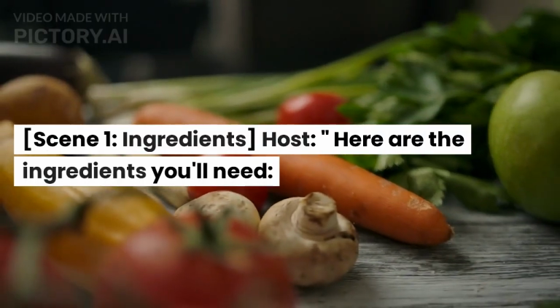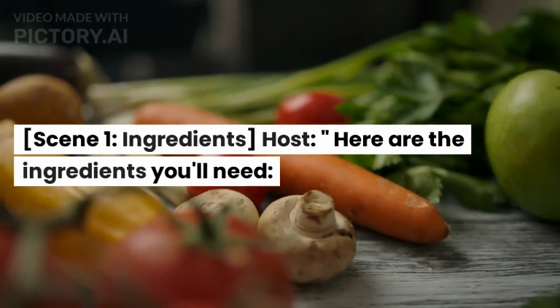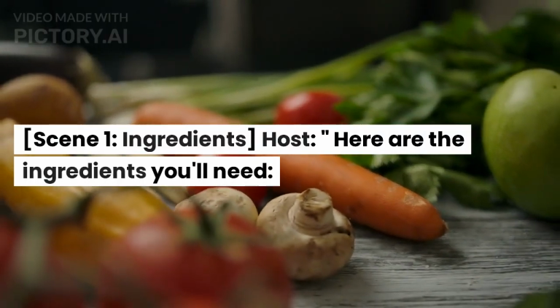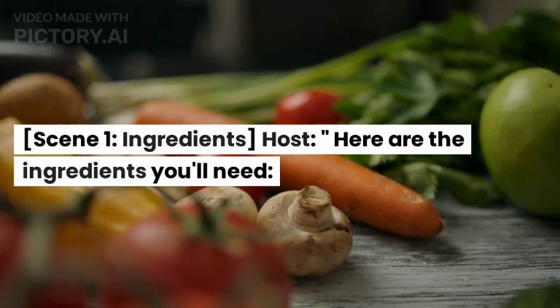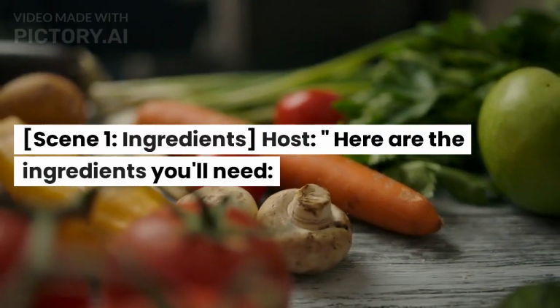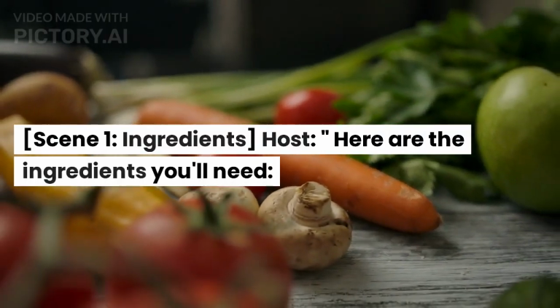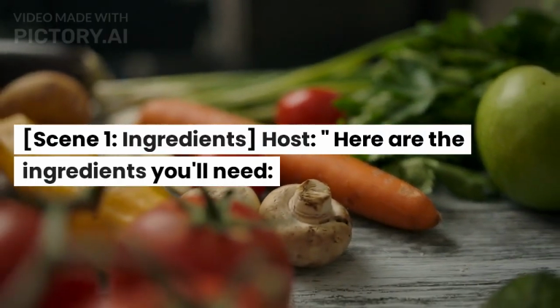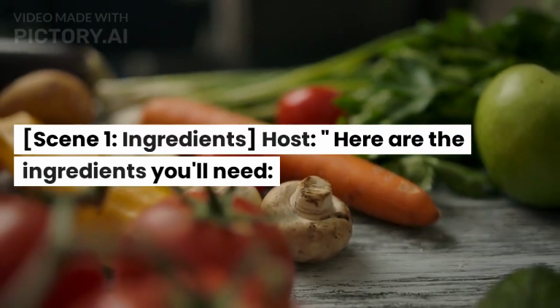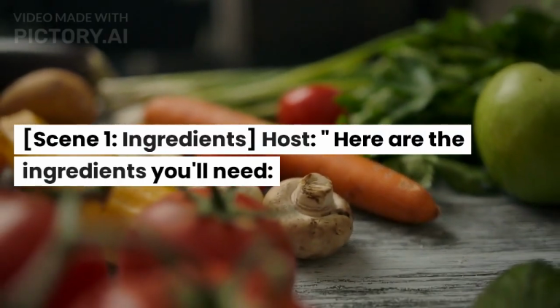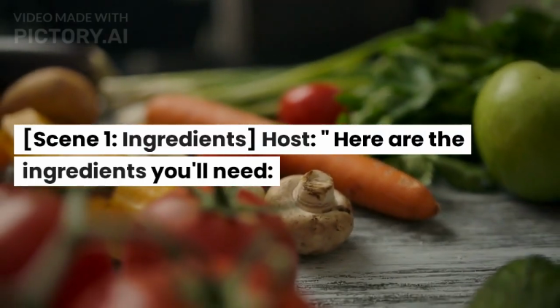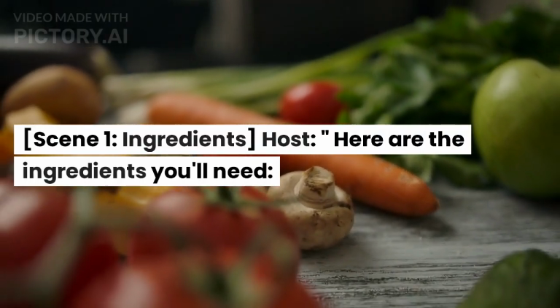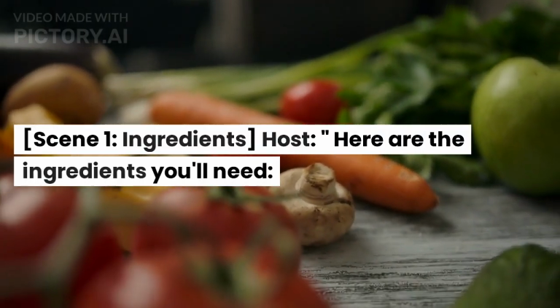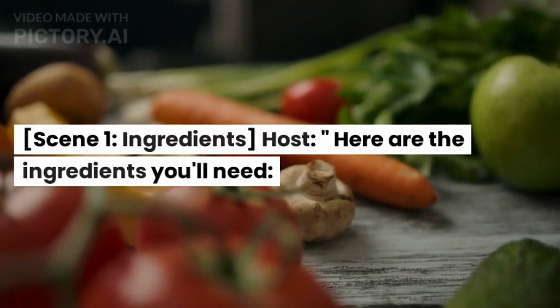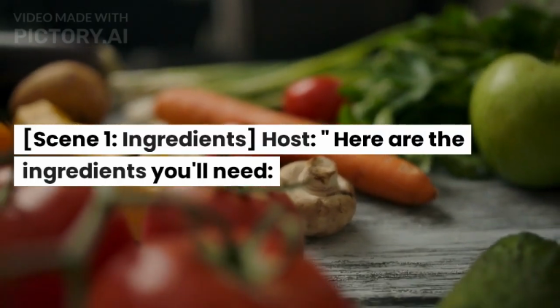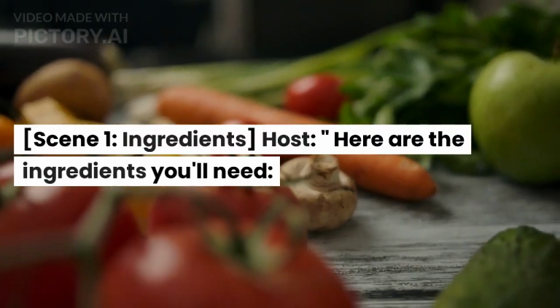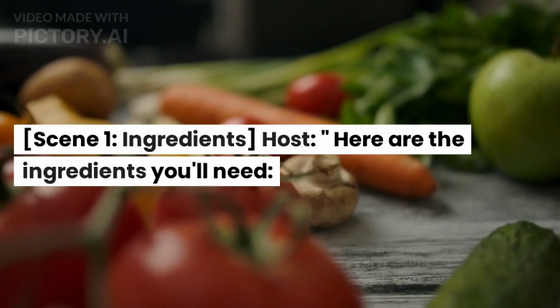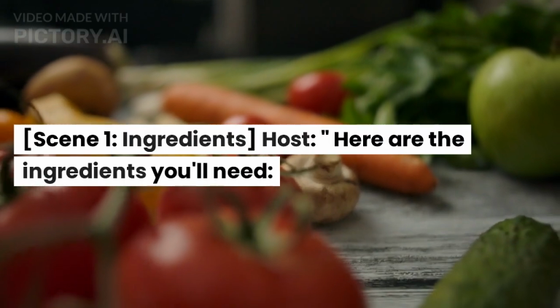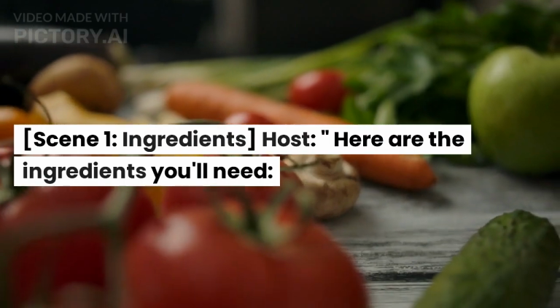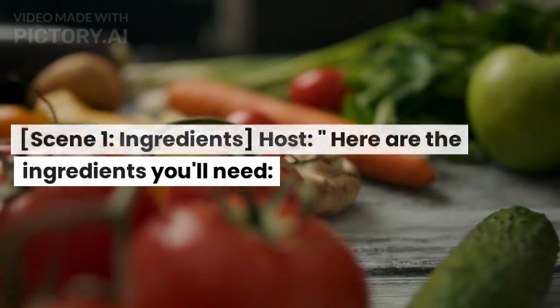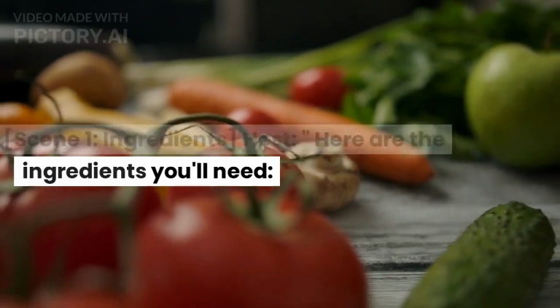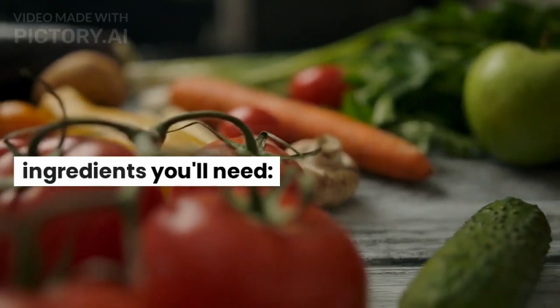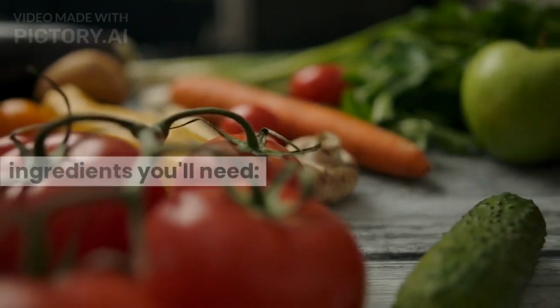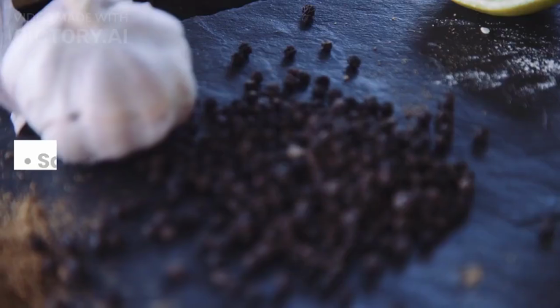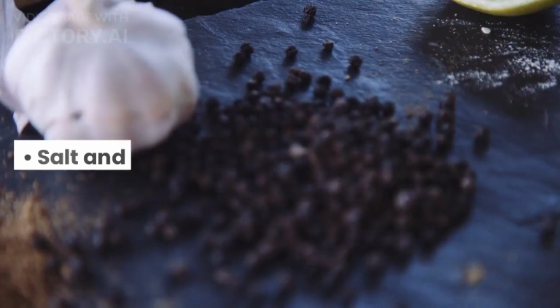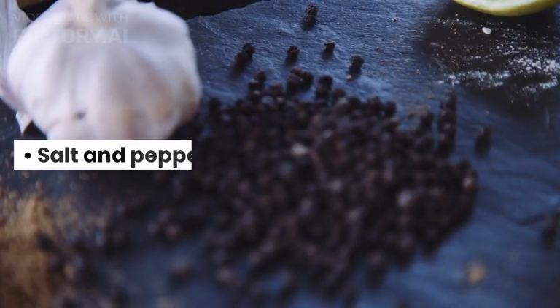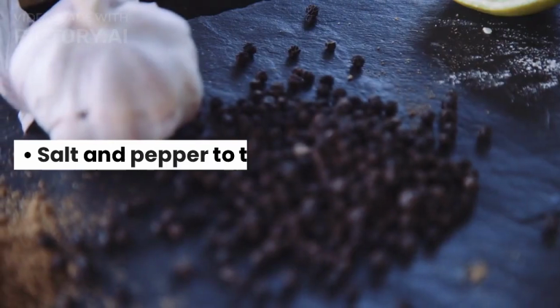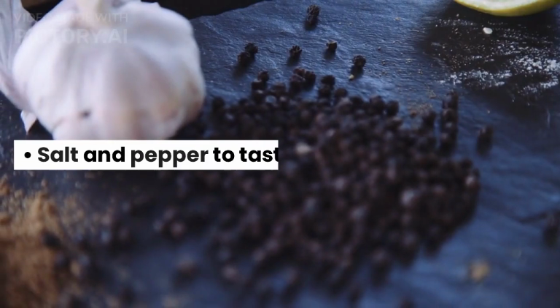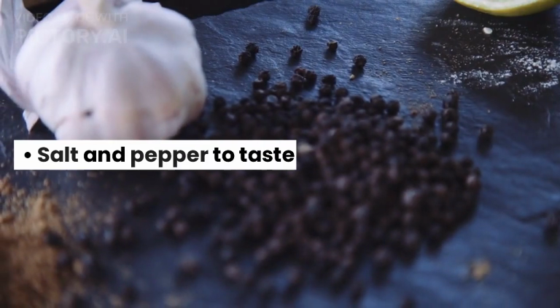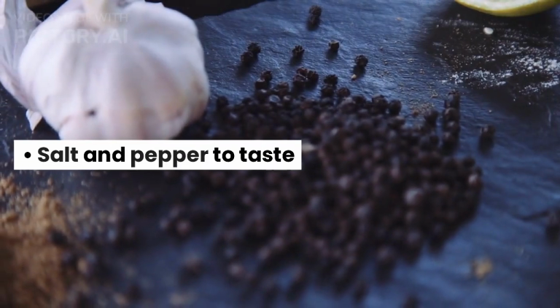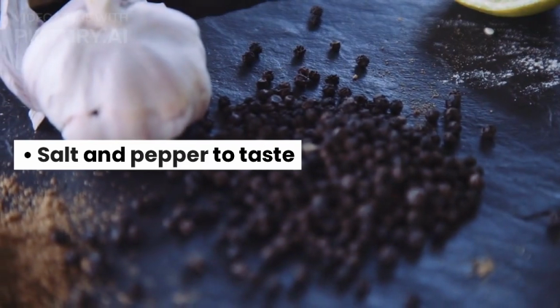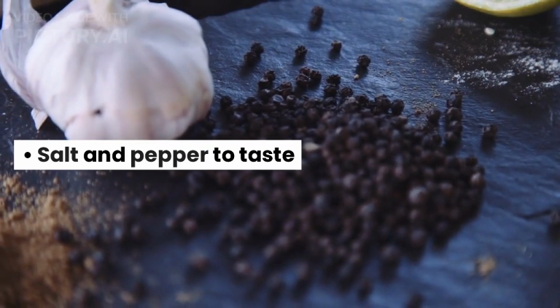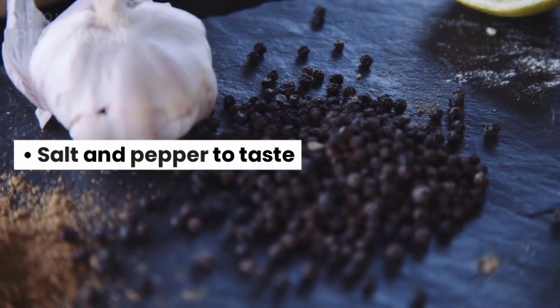Here are the ingredients you'll need: salt and pepper to taste.